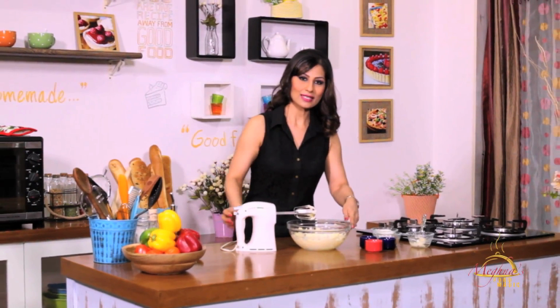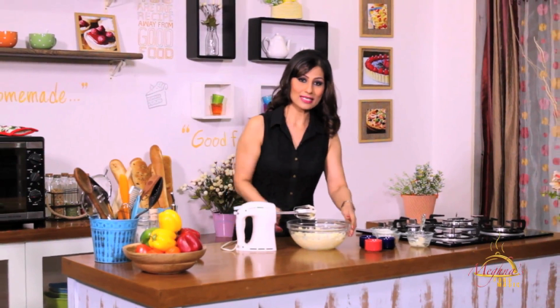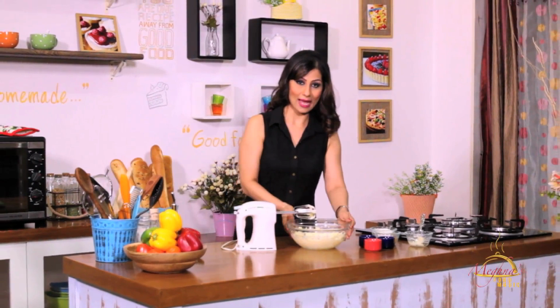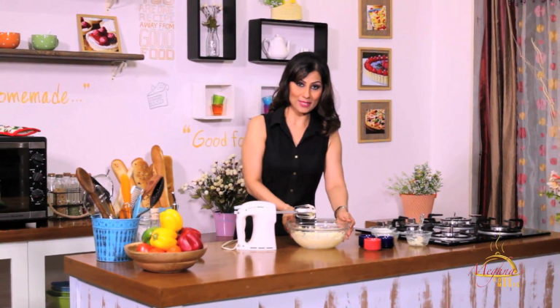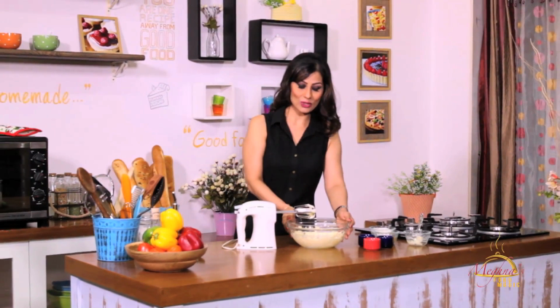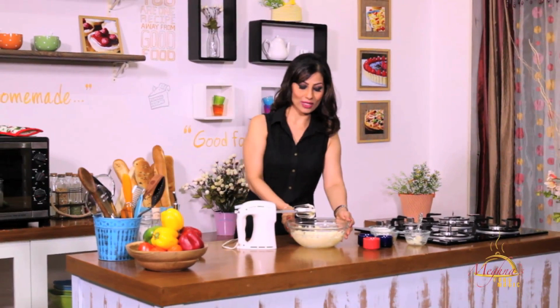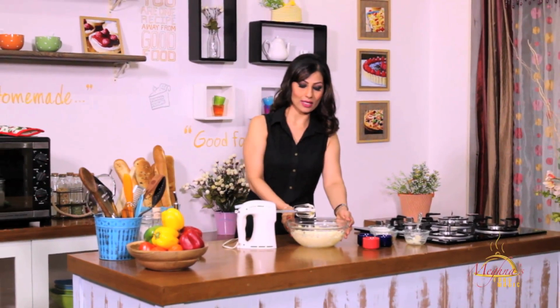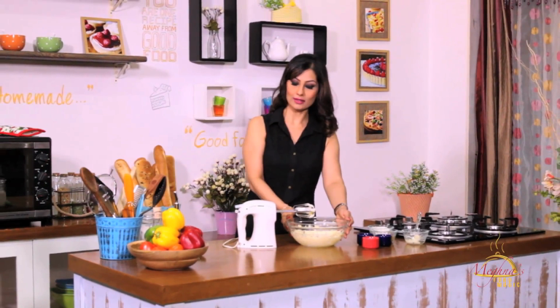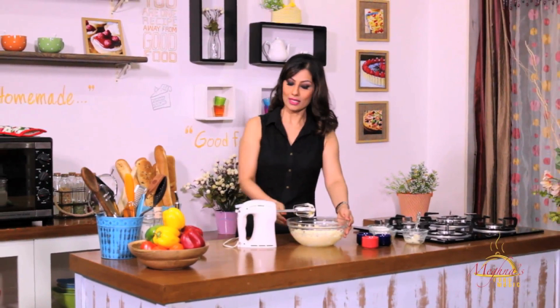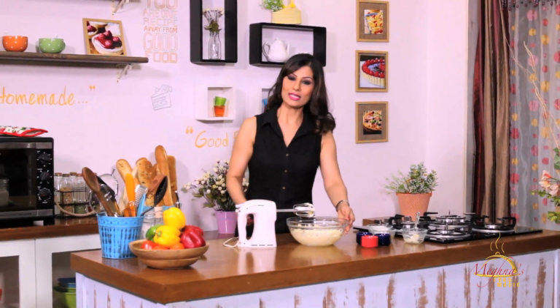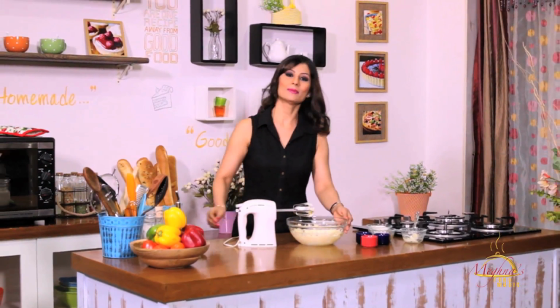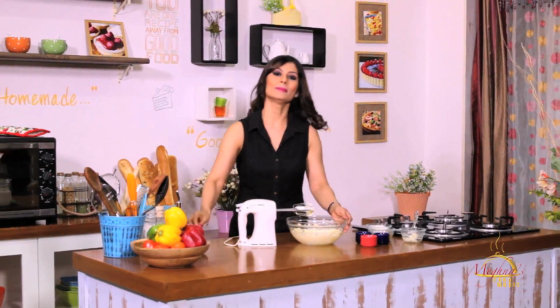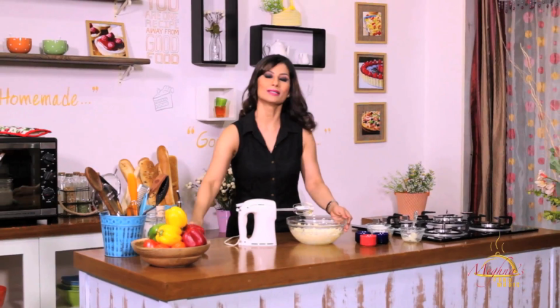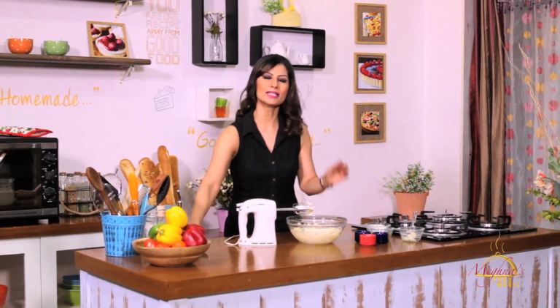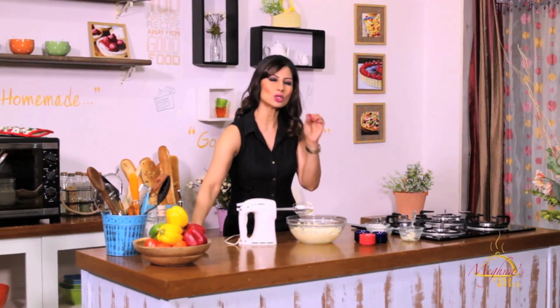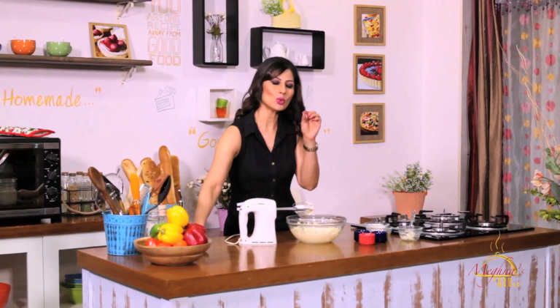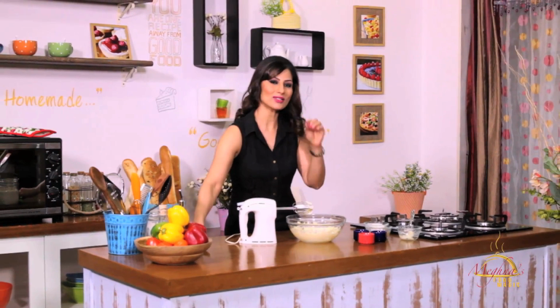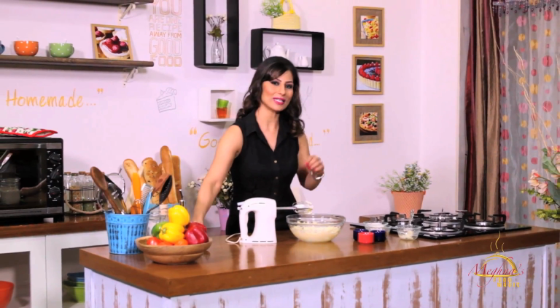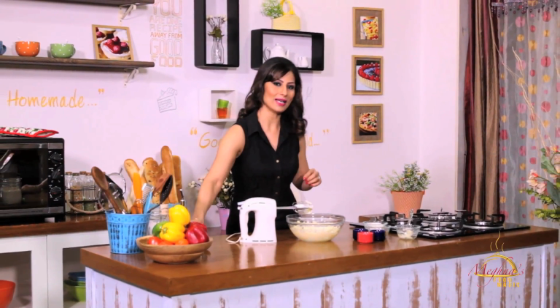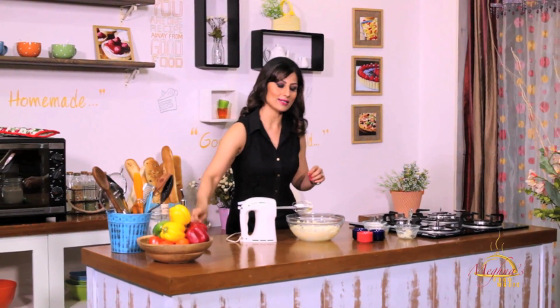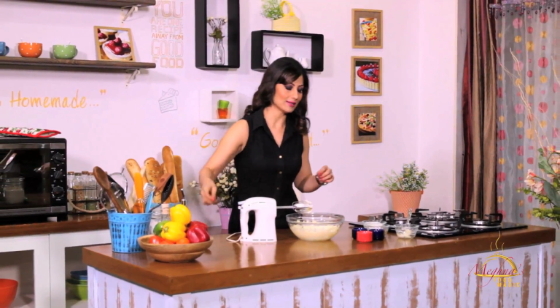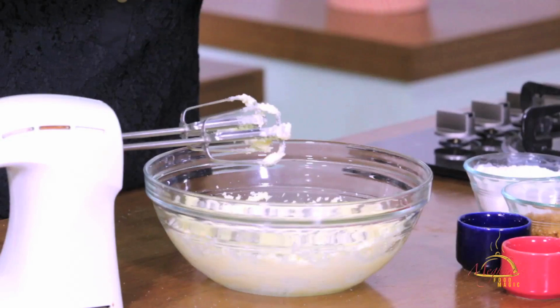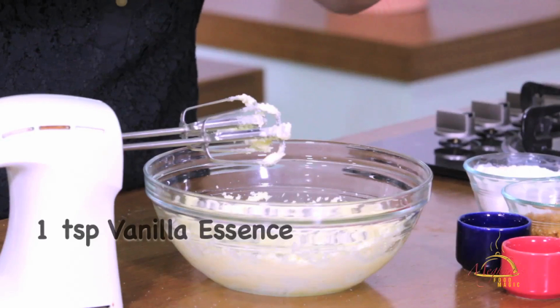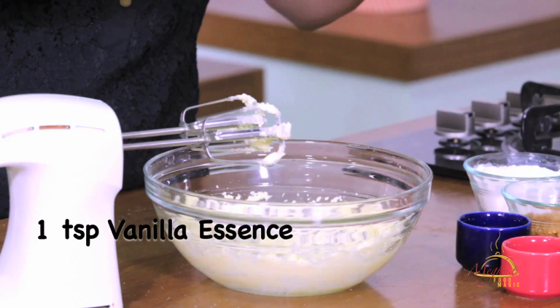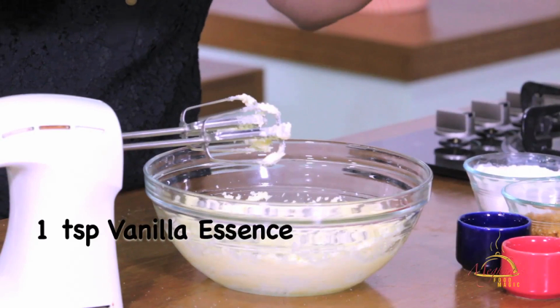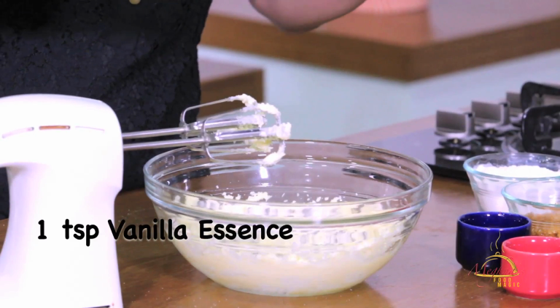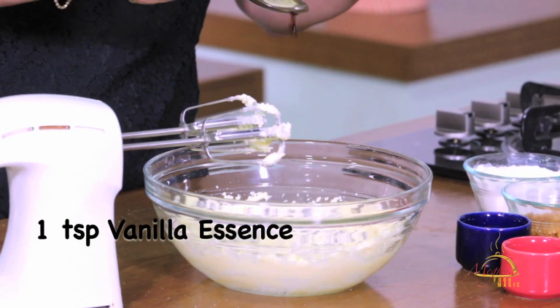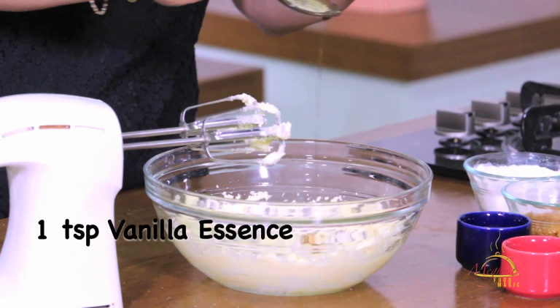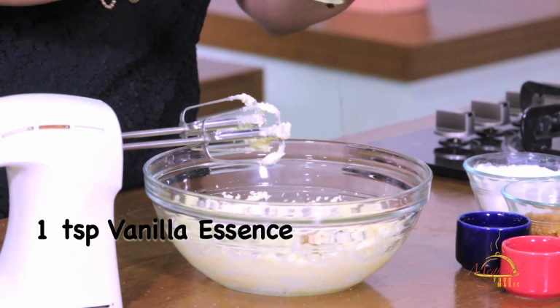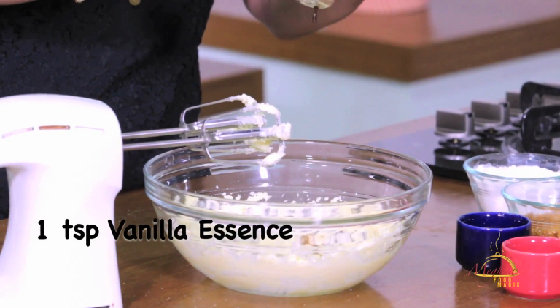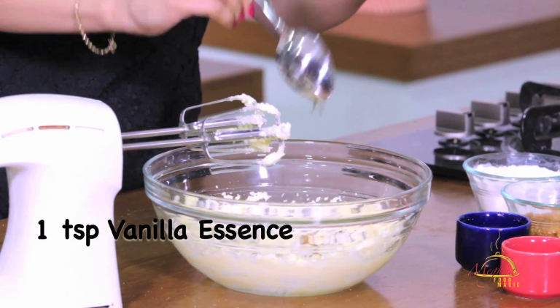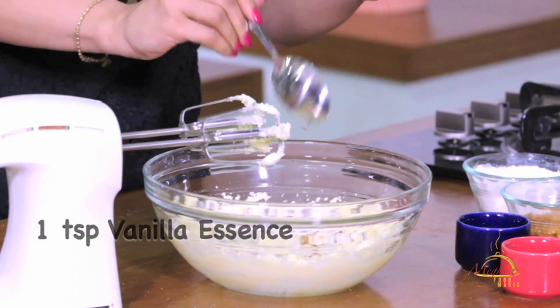This is absolutely done. Then we will add a little vanilla essence — not more, just a couple of drops.